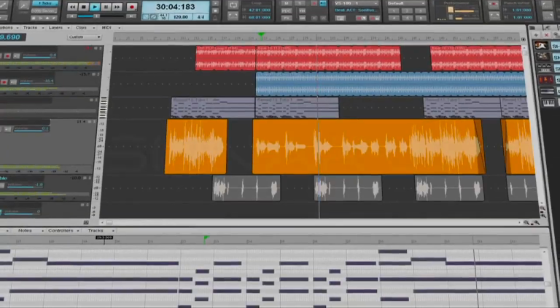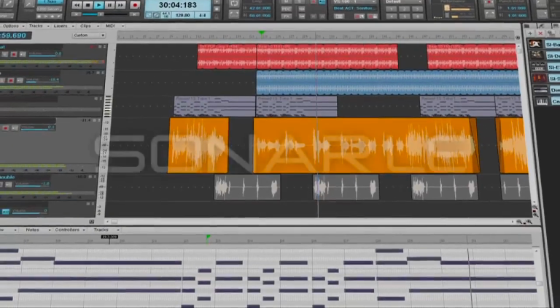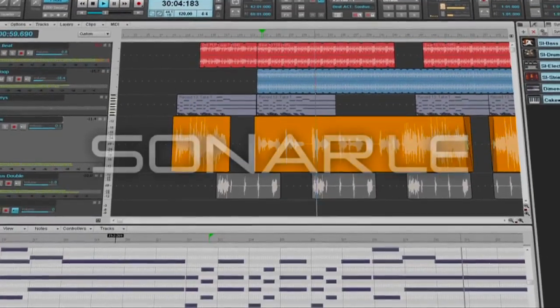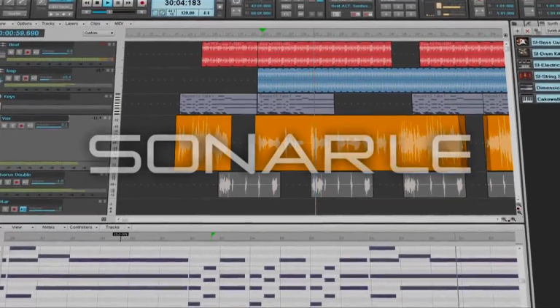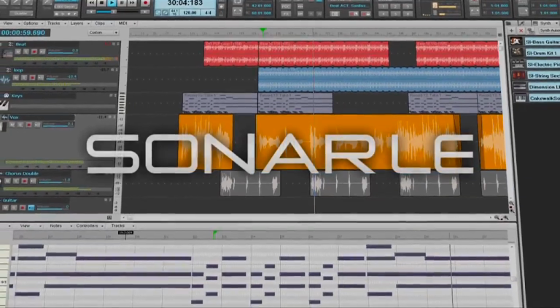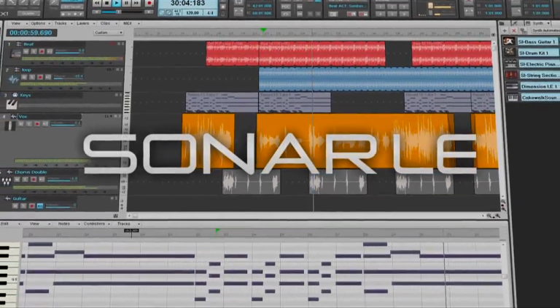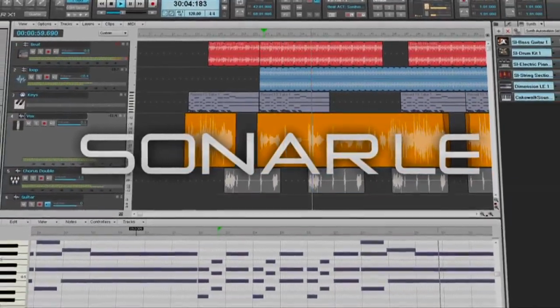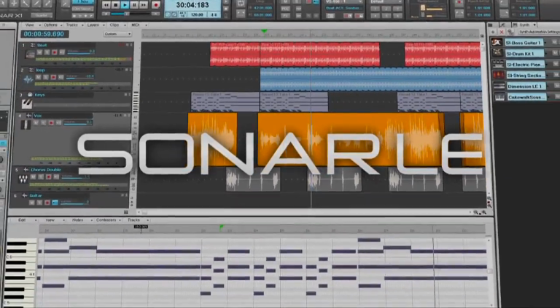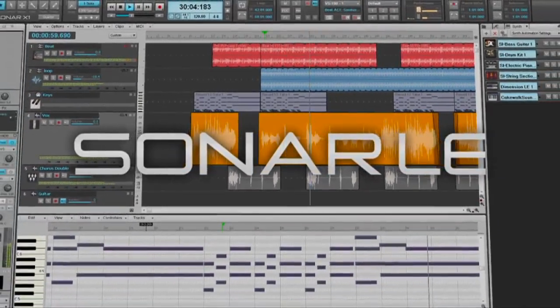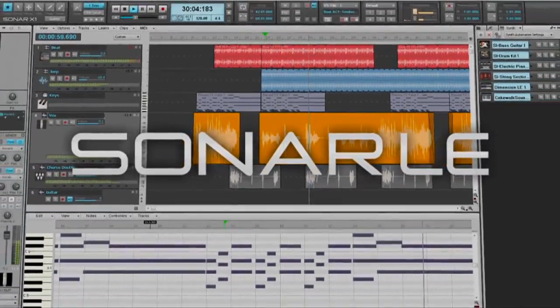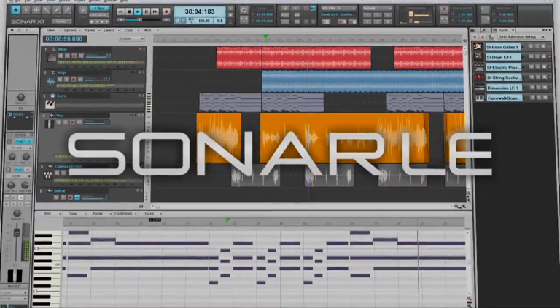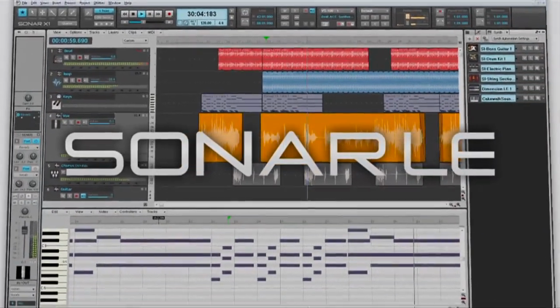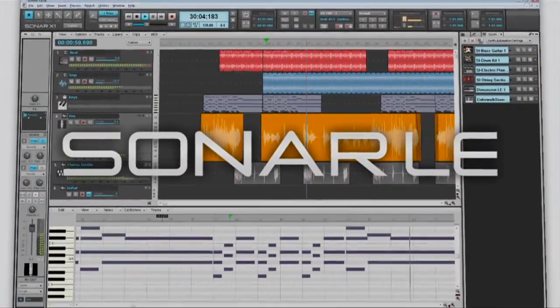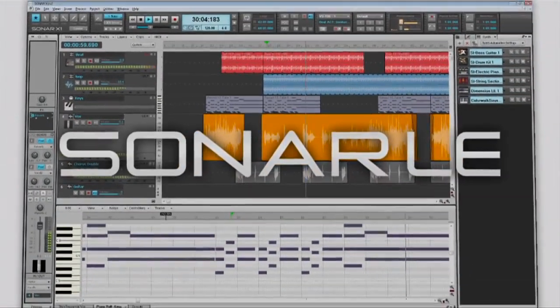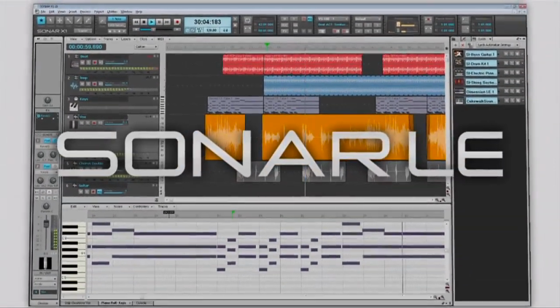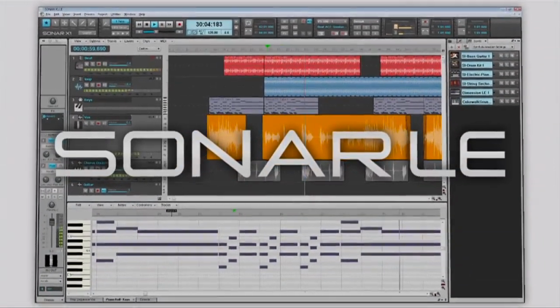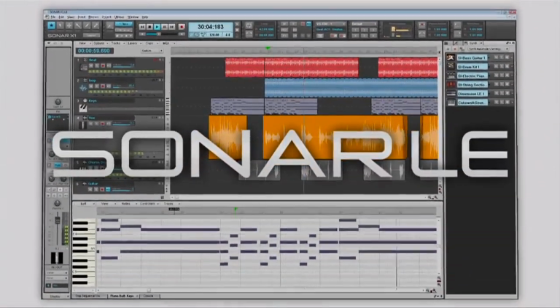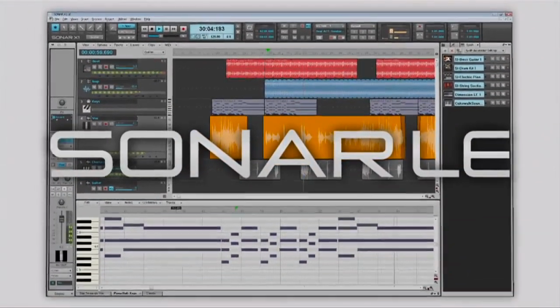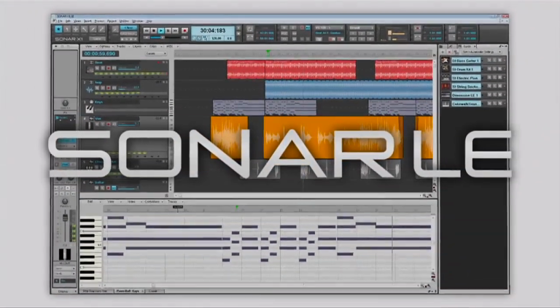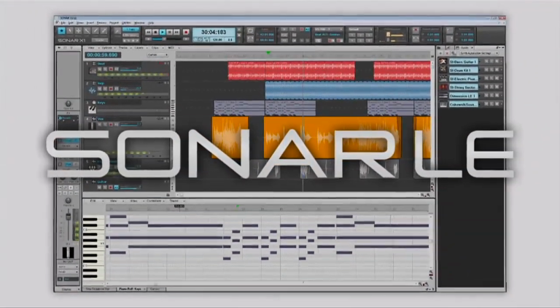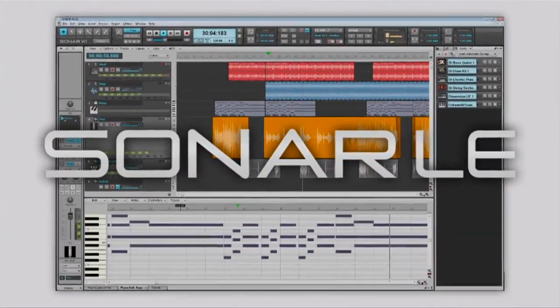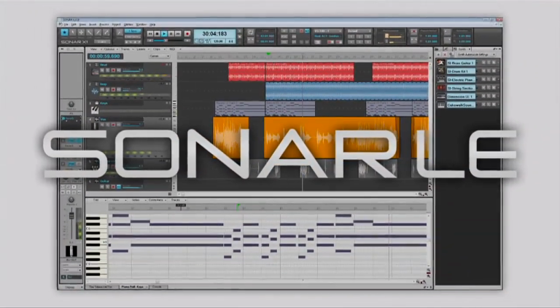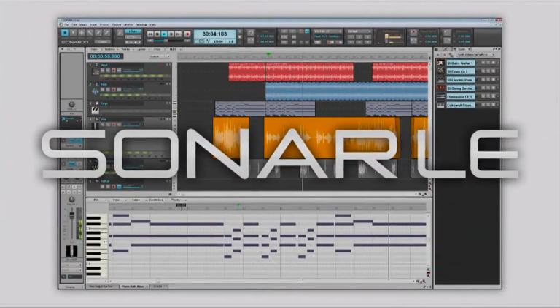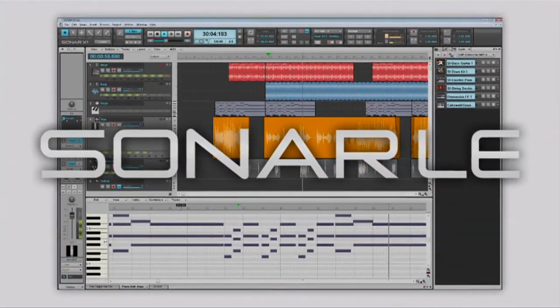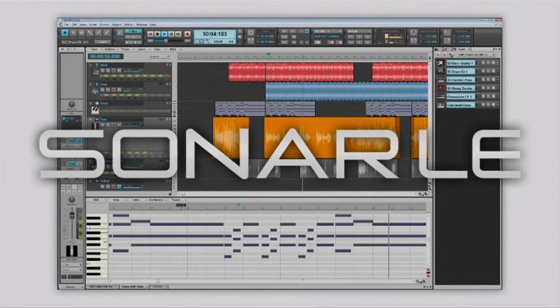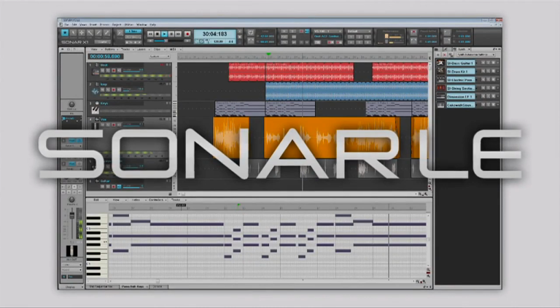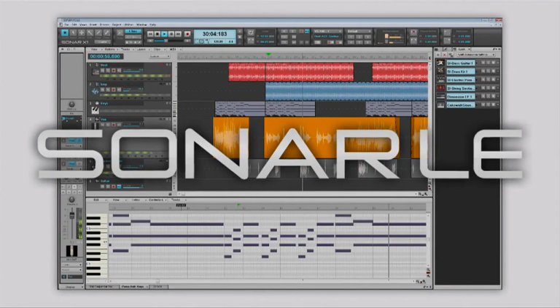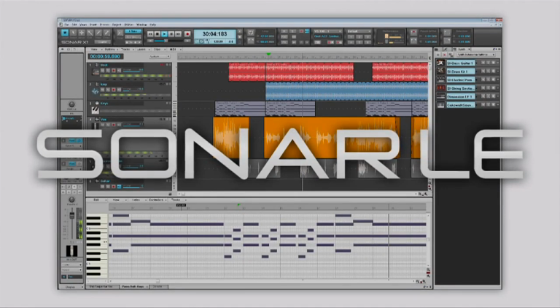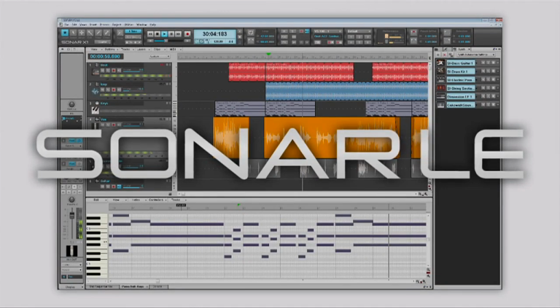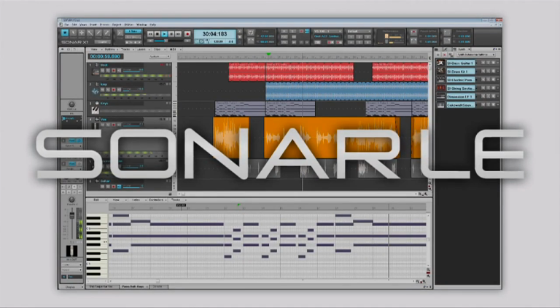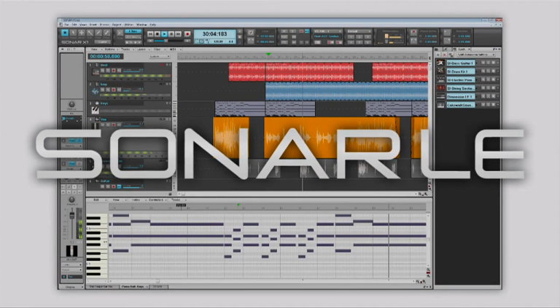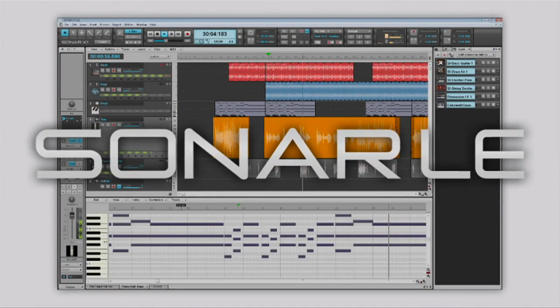Bundled with Cakewalk Sonar LE software, you can start digital recording immediately after plugging in your Duo Capture EX.